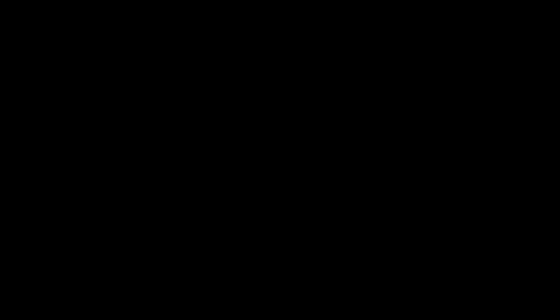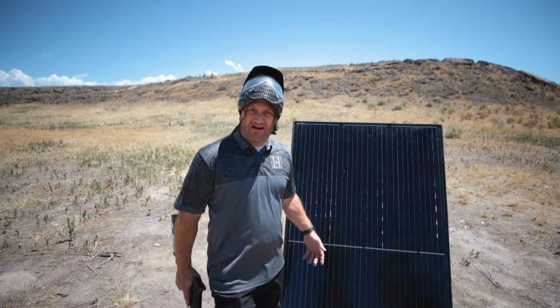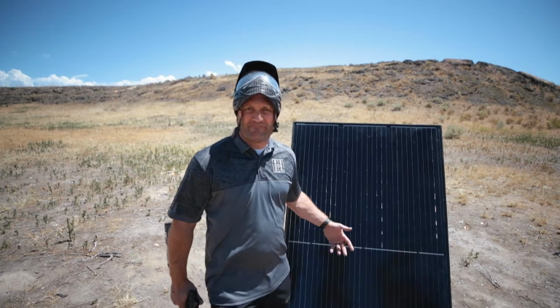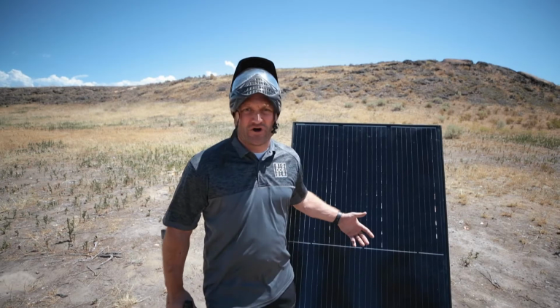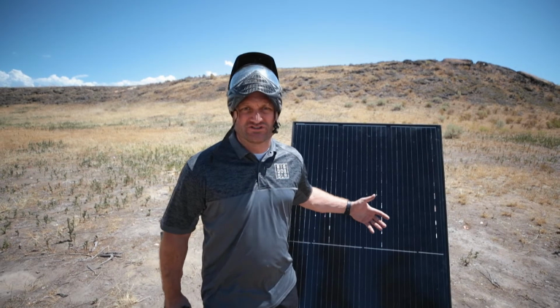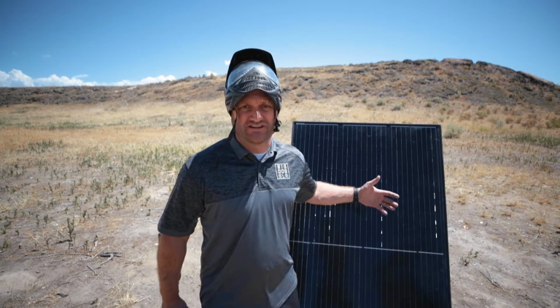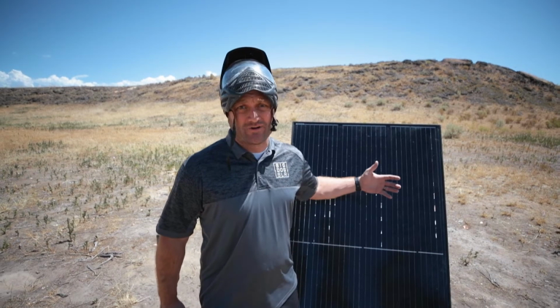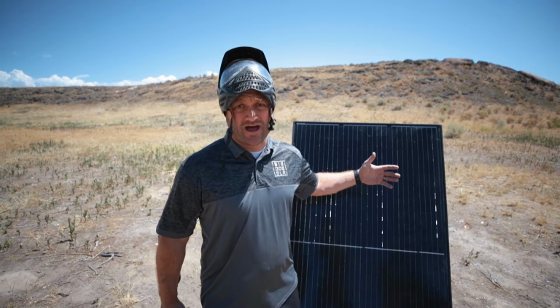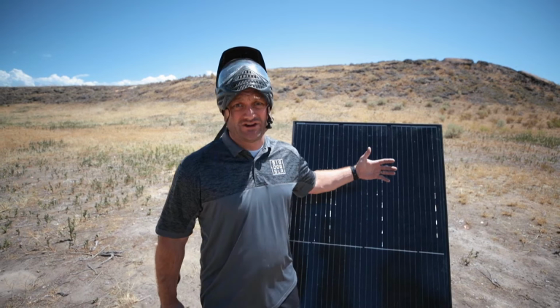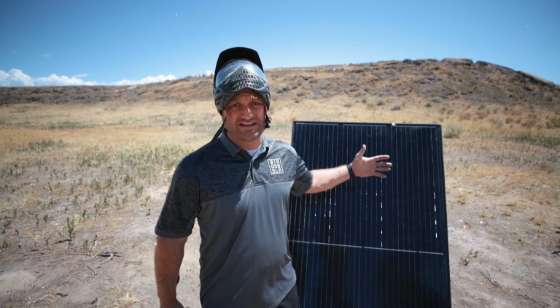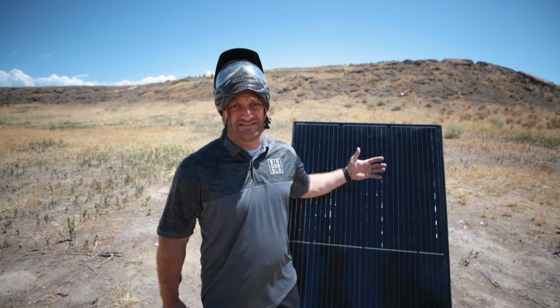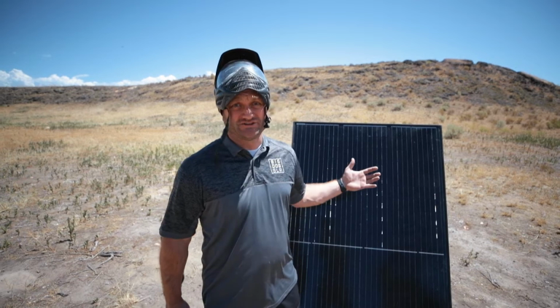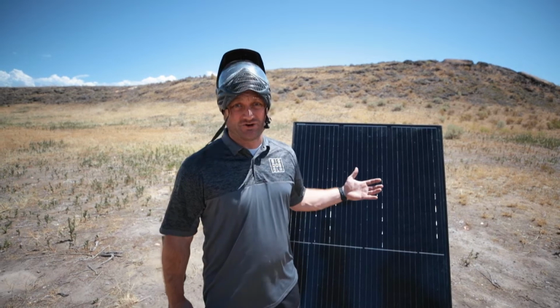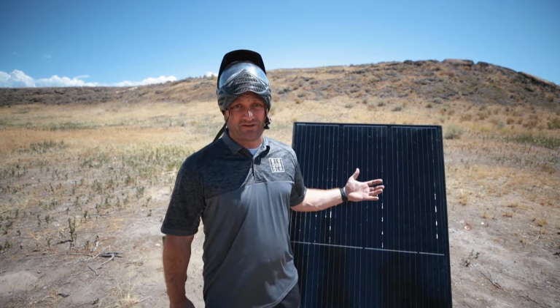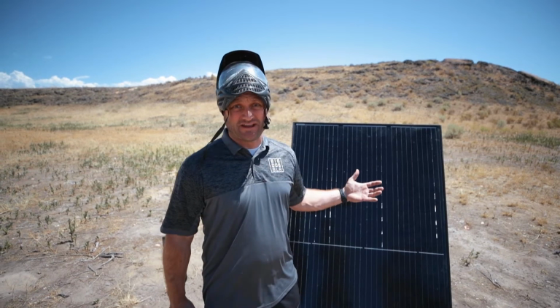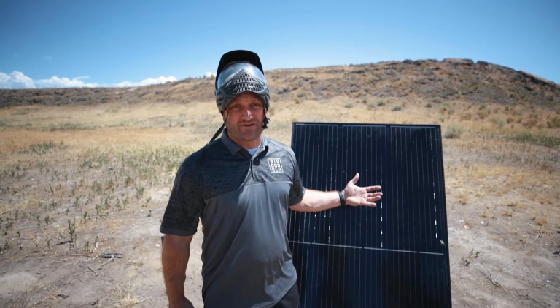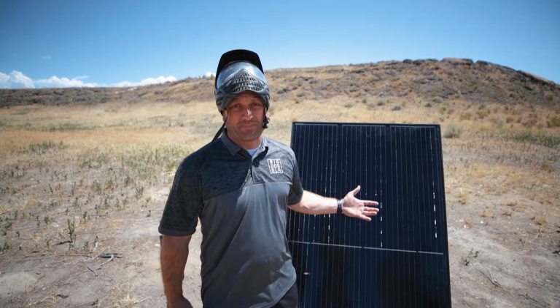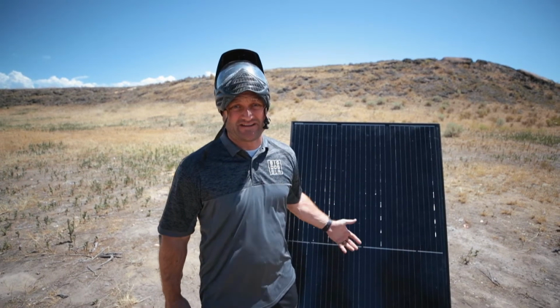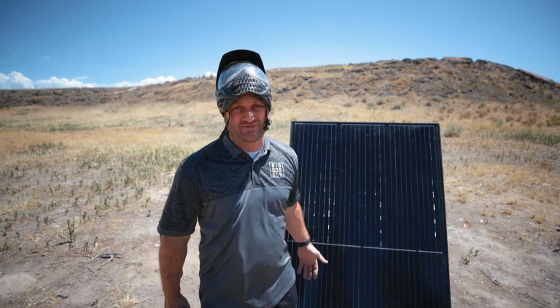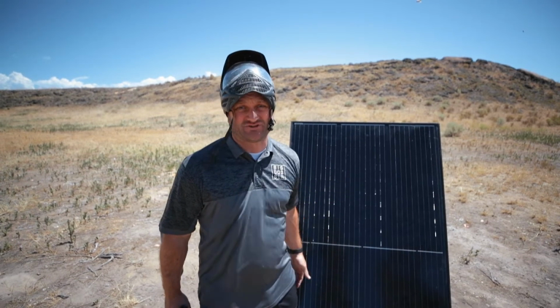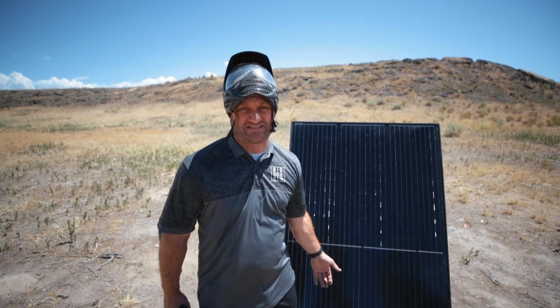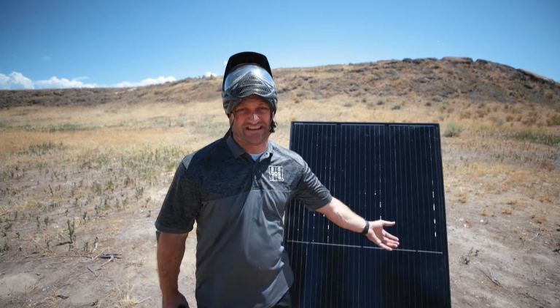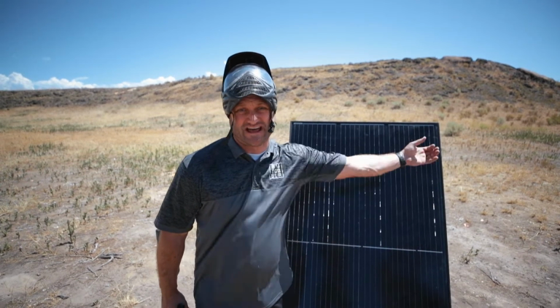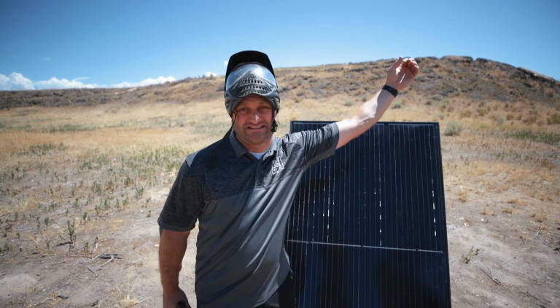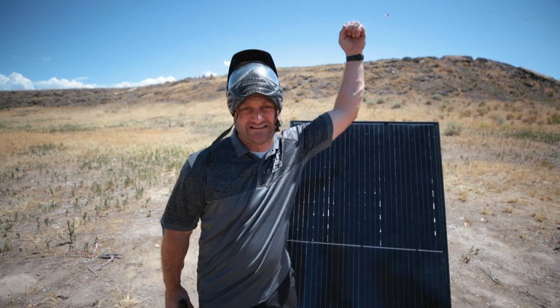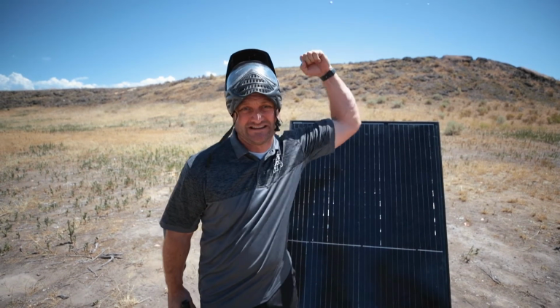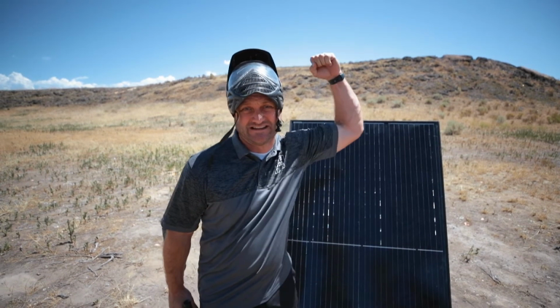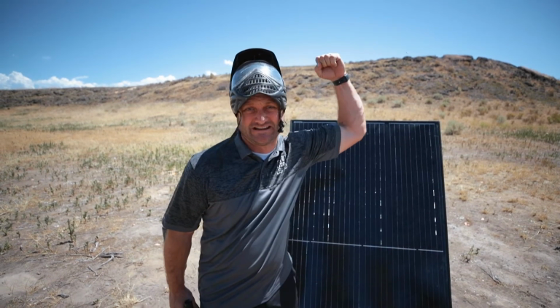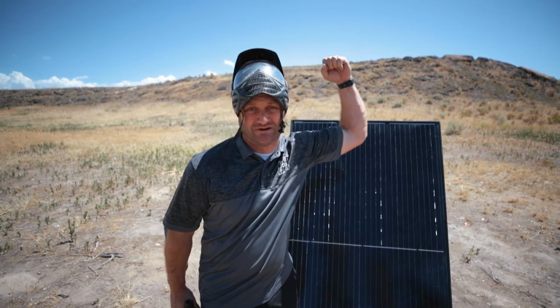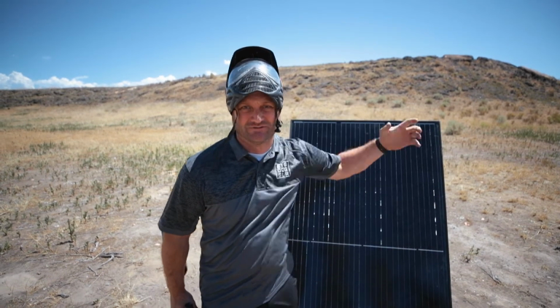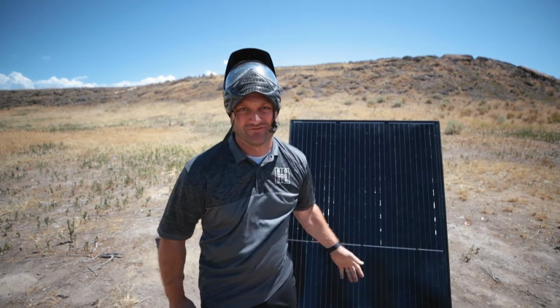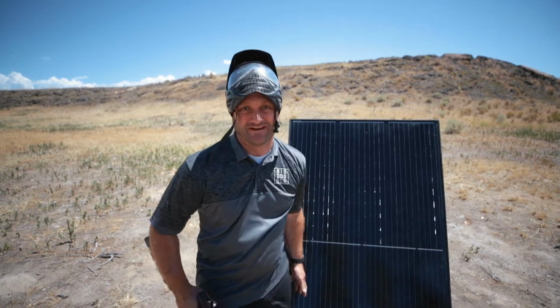Alright folks, today we're out here testing the durability of our panels with our trusted guns. Wrong one.